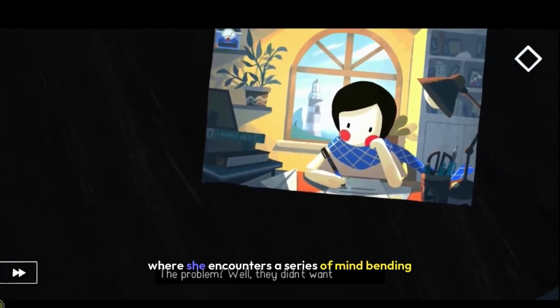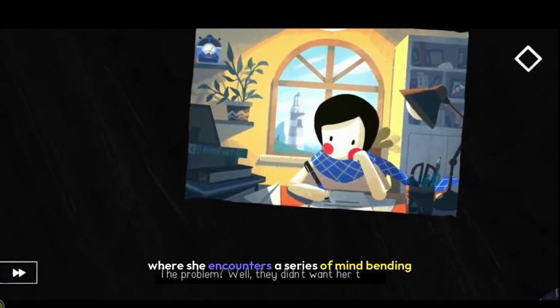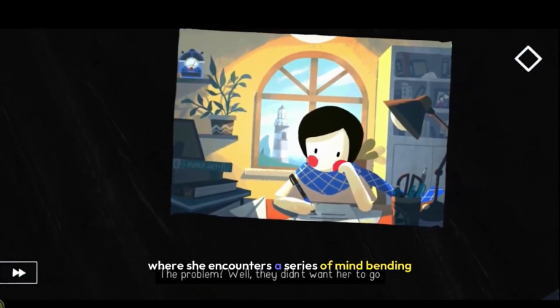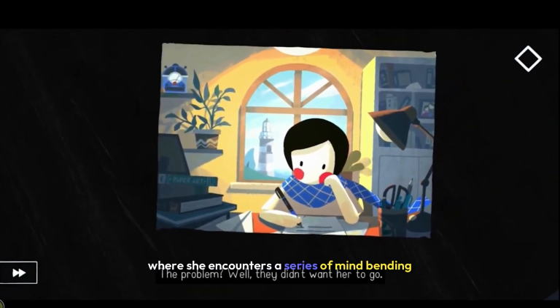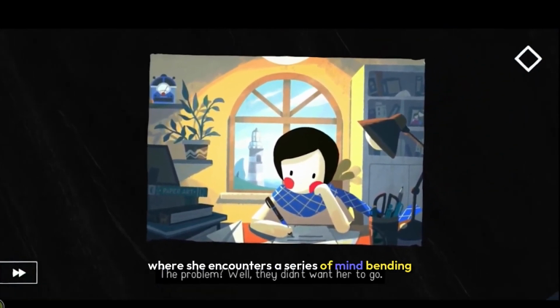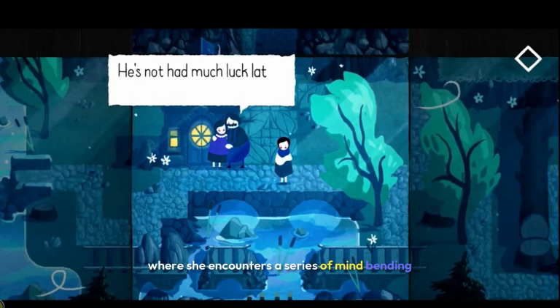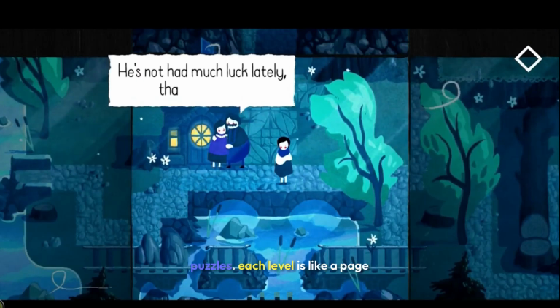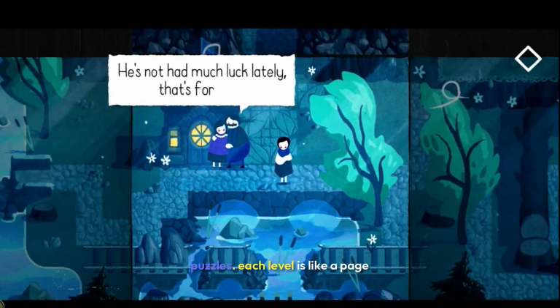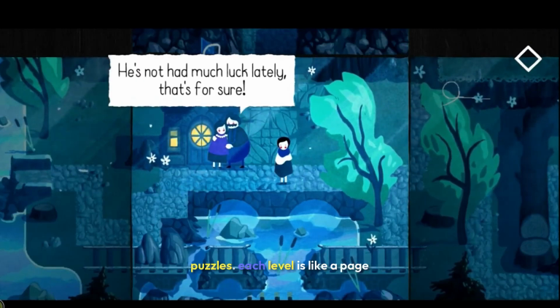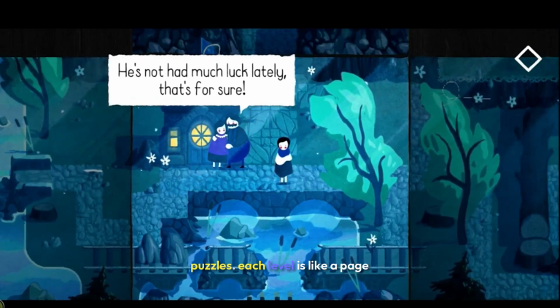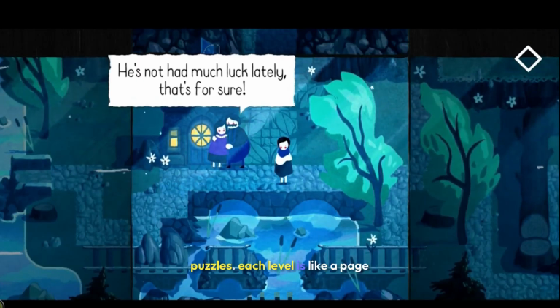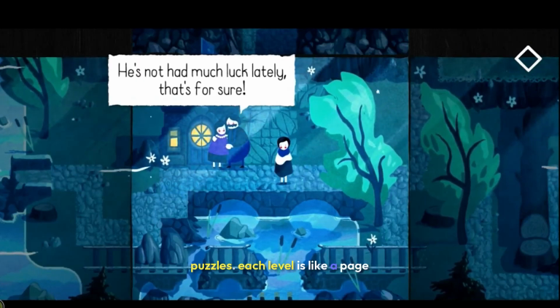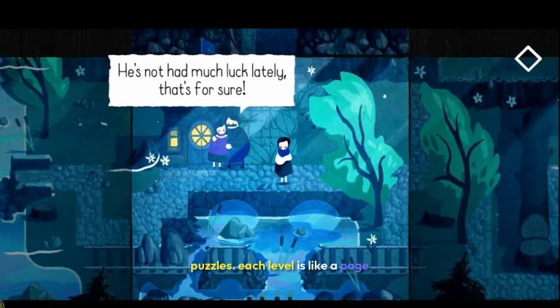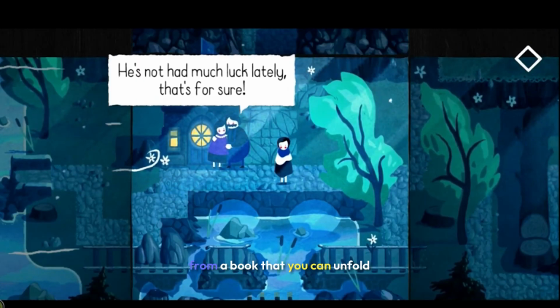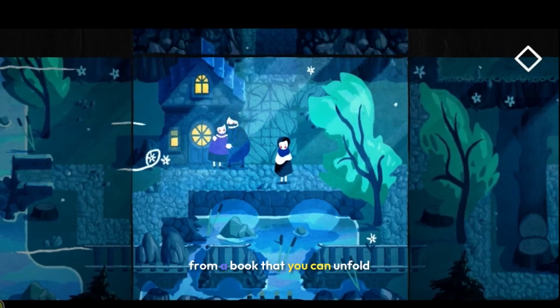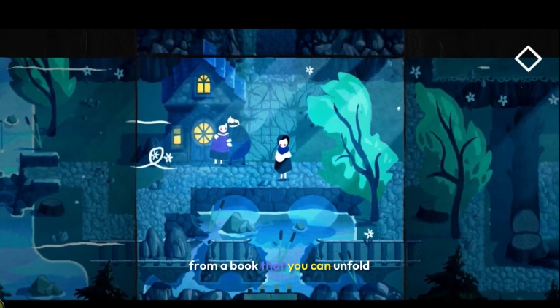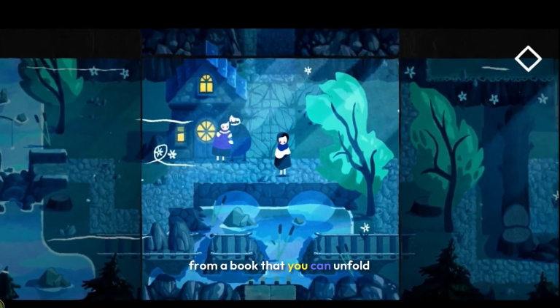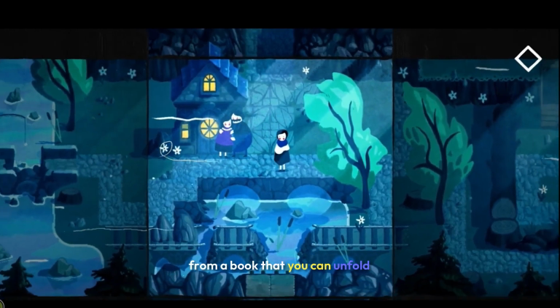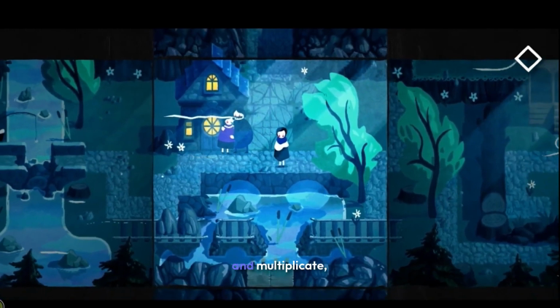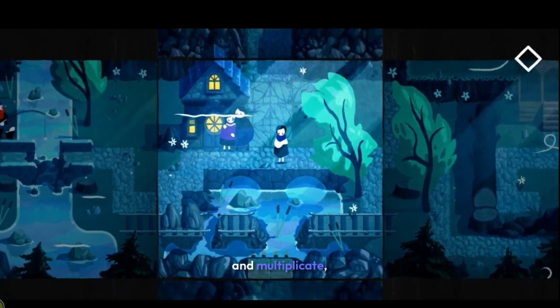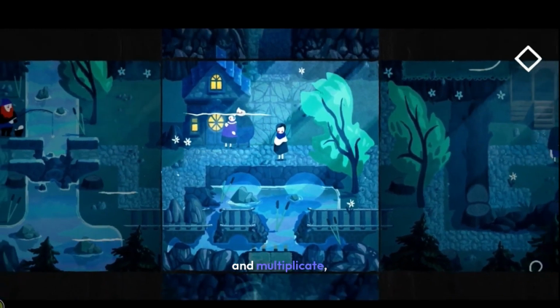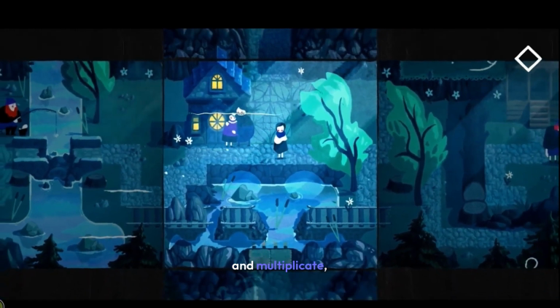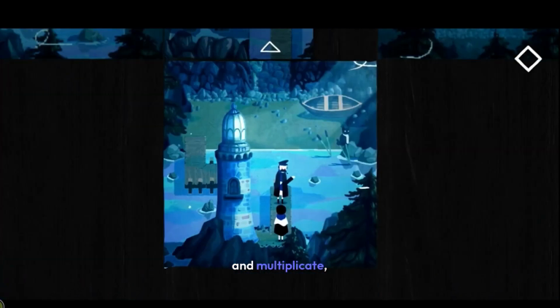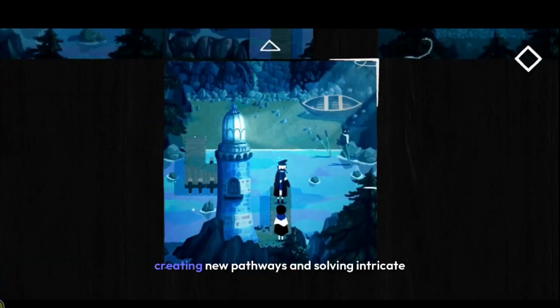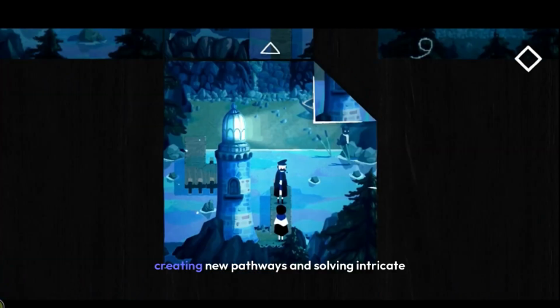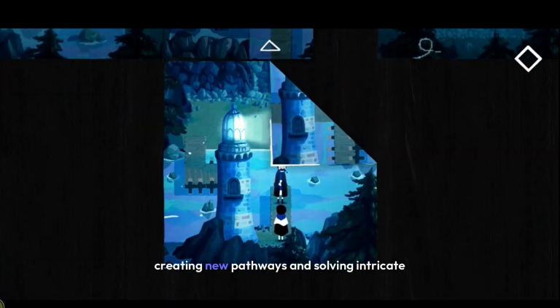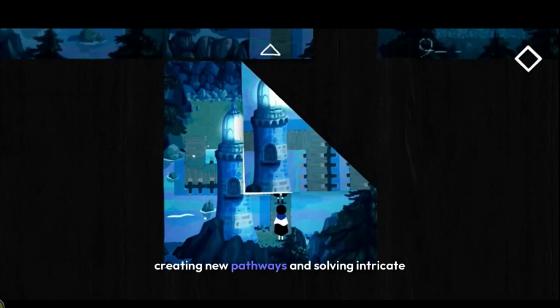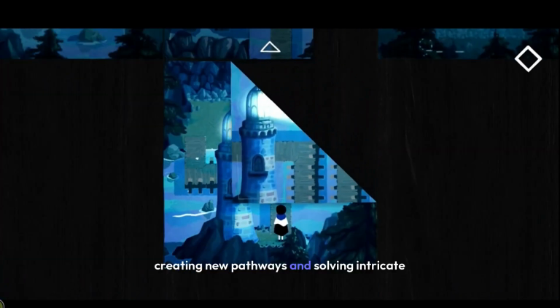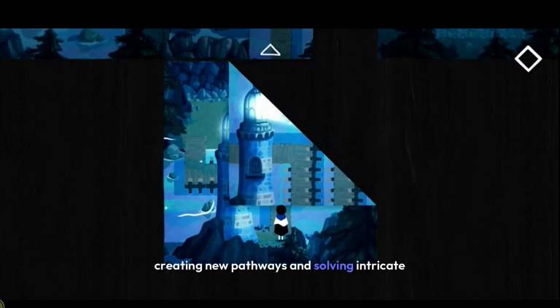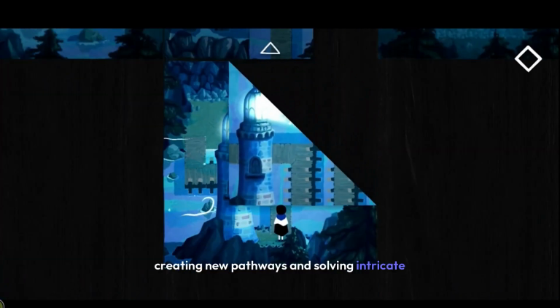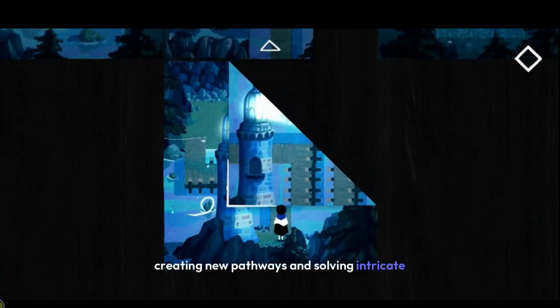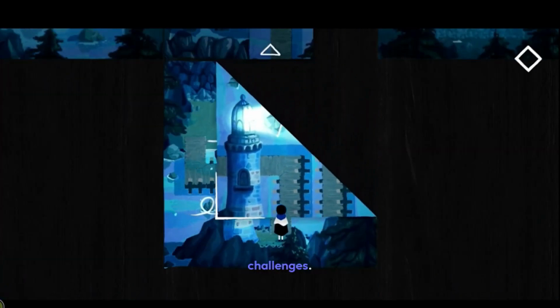Where she encounters a series of mind-bending puzzles. Each level is like a page from a book that you can unfold and fold, creating new pathways and solving intricate challenges.